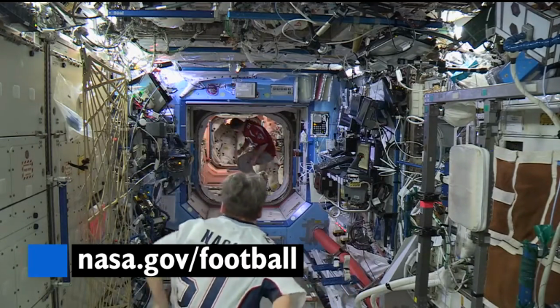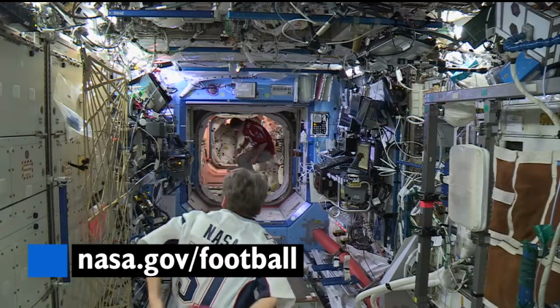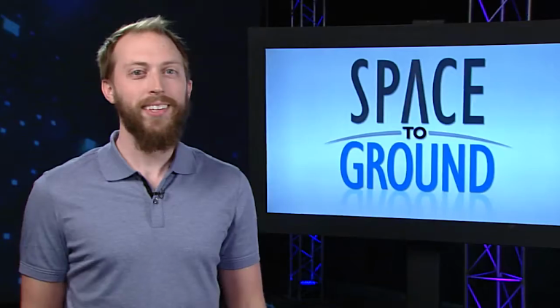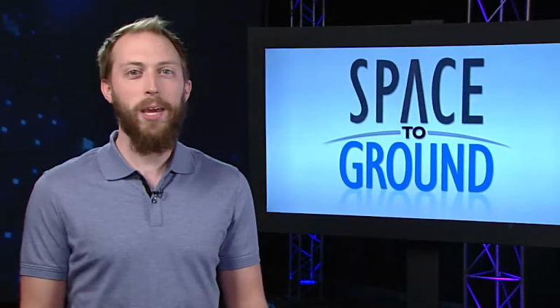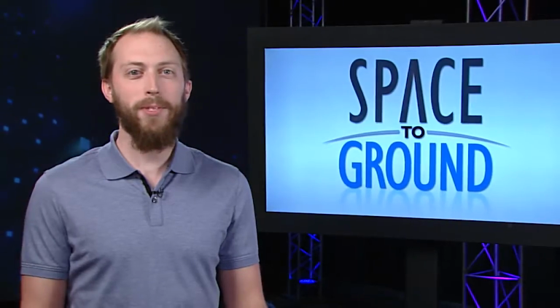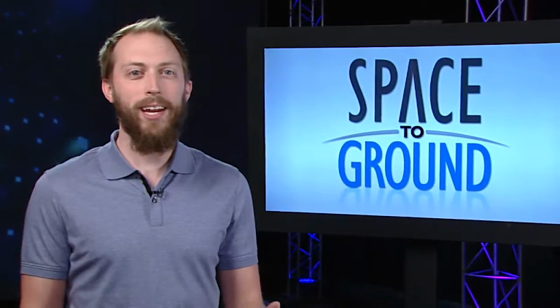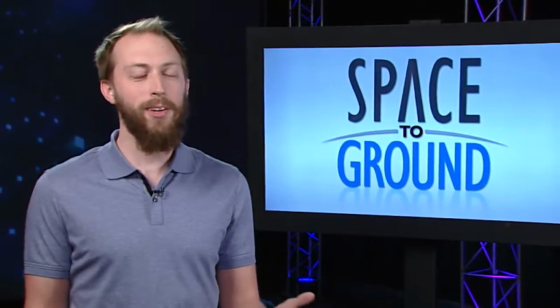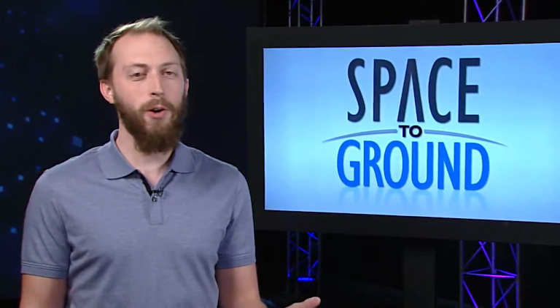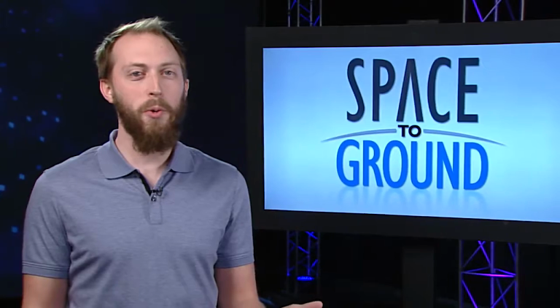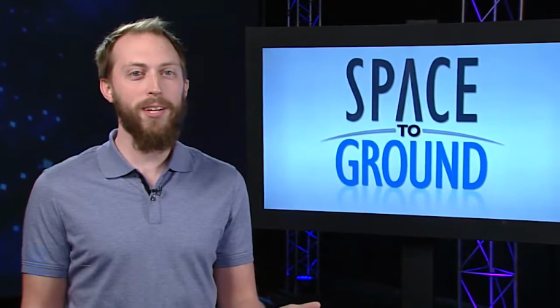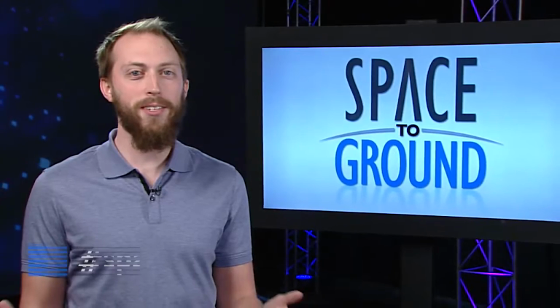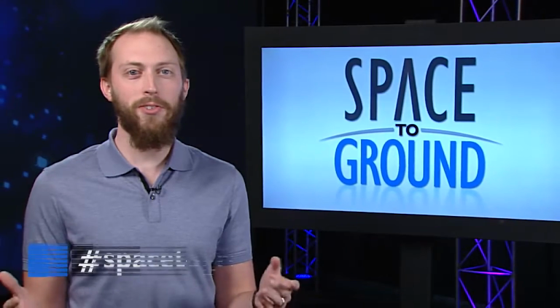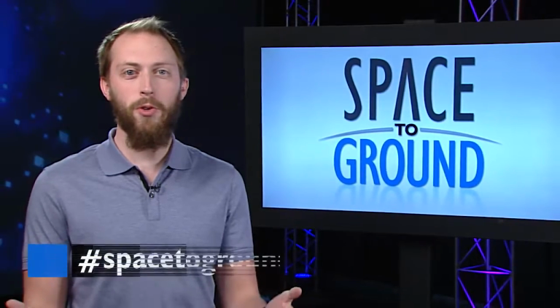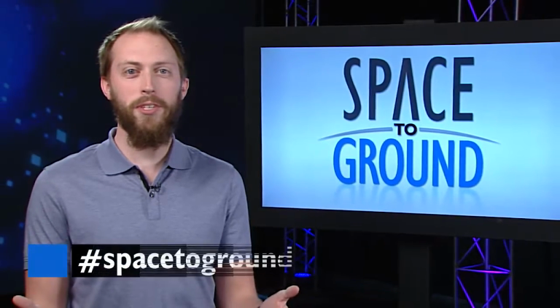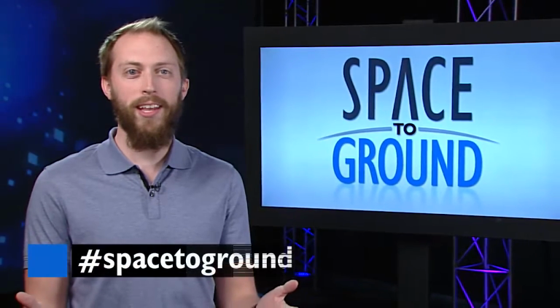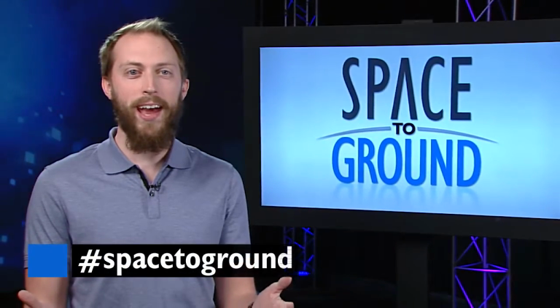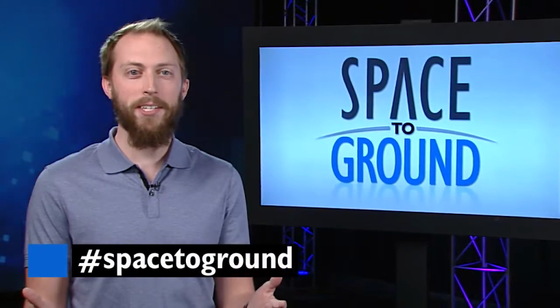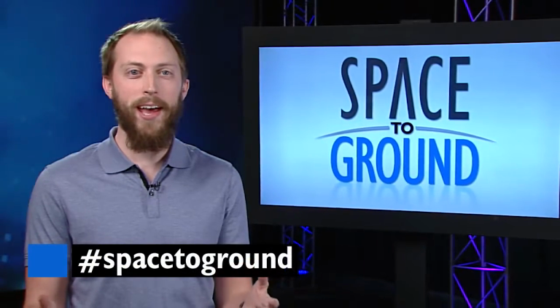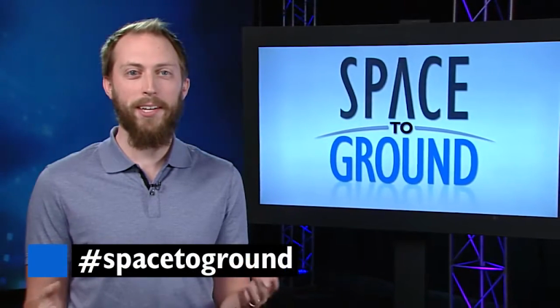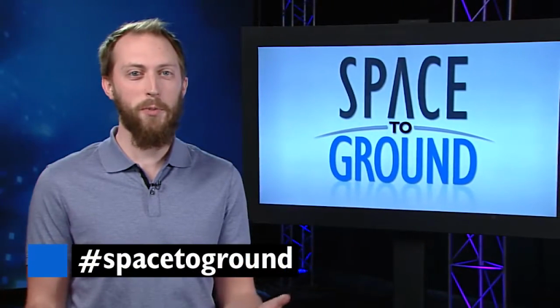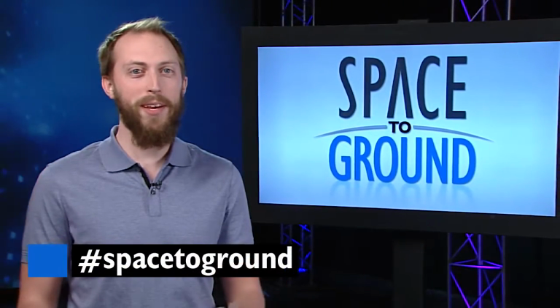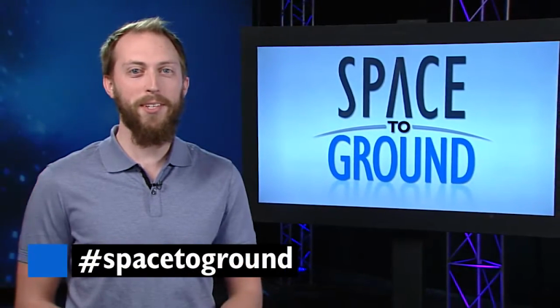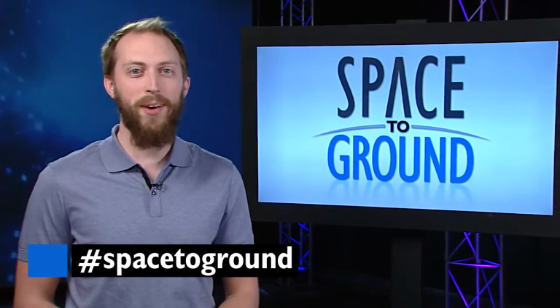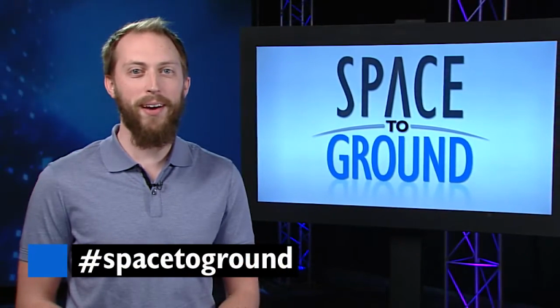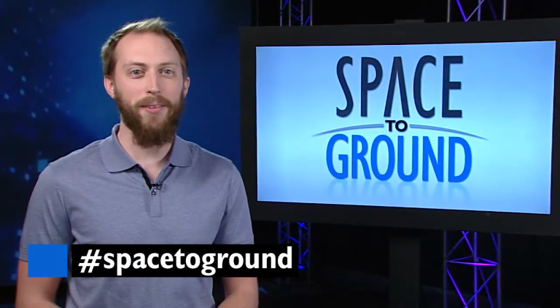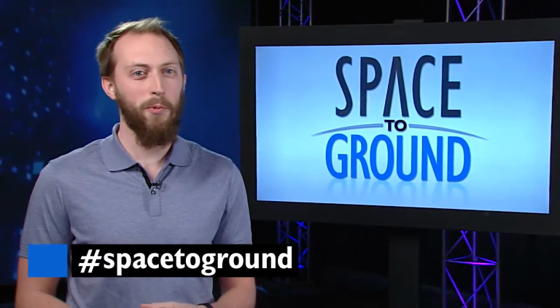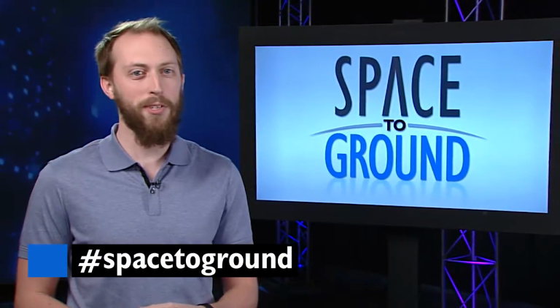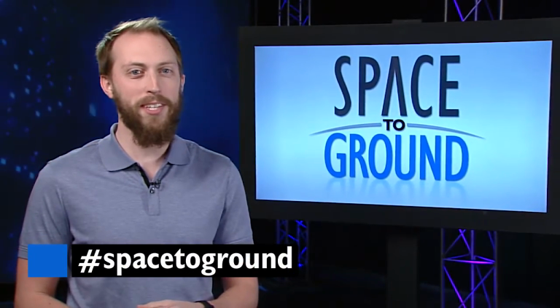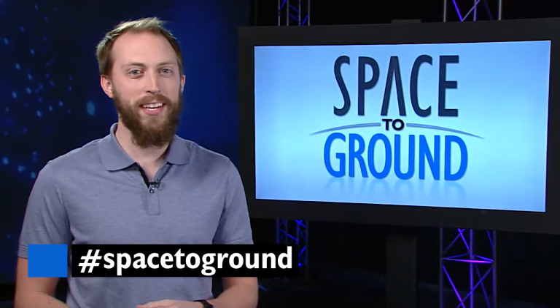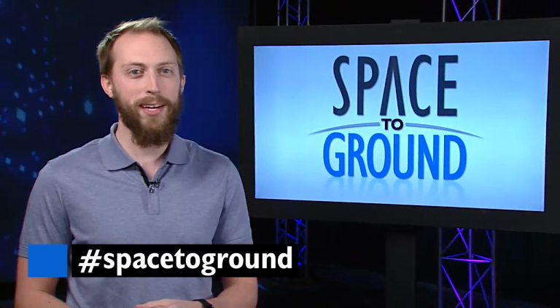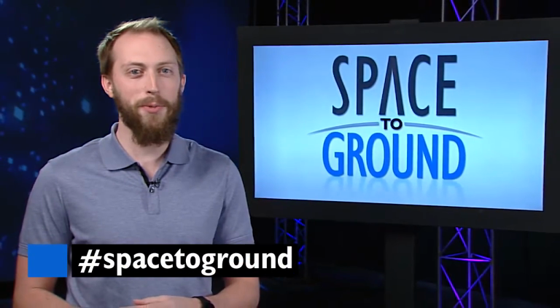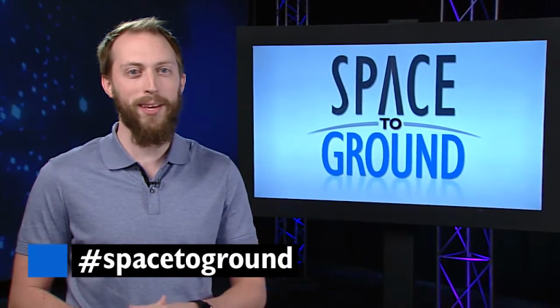Keep sending your questions using the hashtag Space to Ground. We'll see you next week.